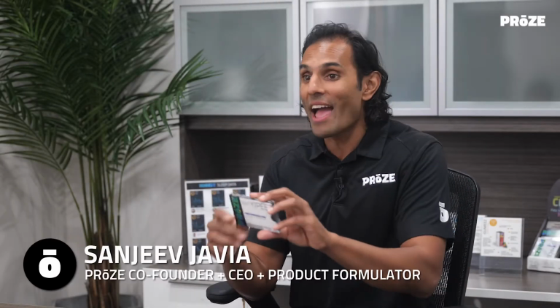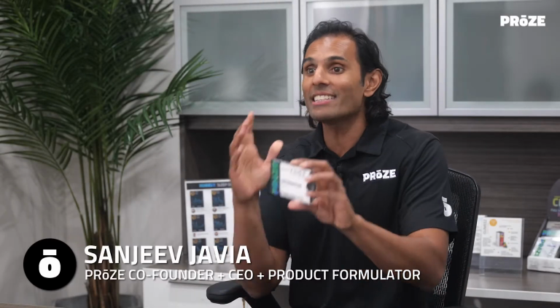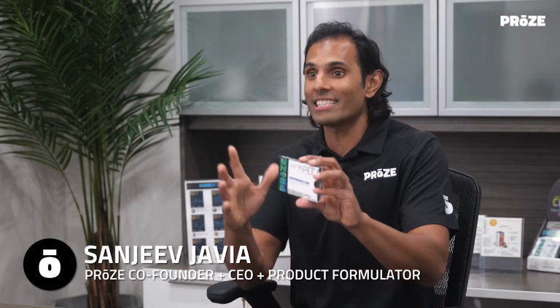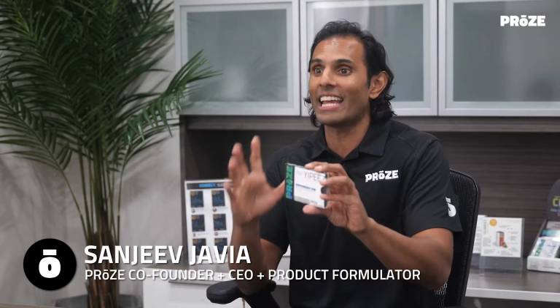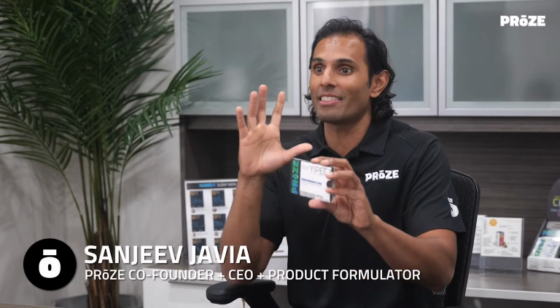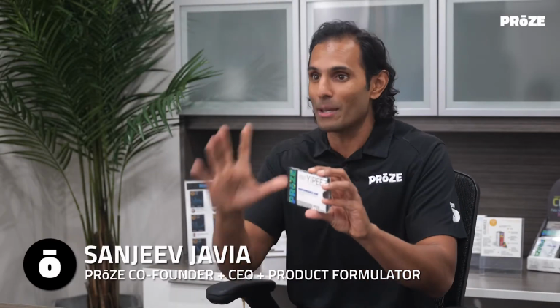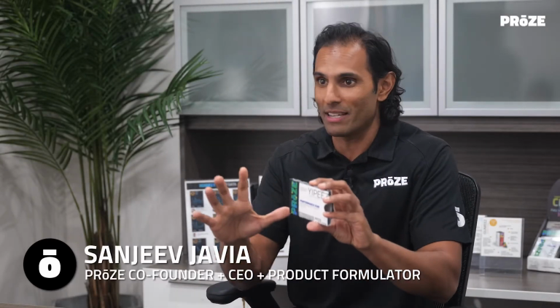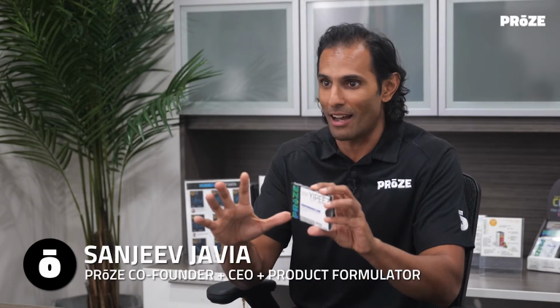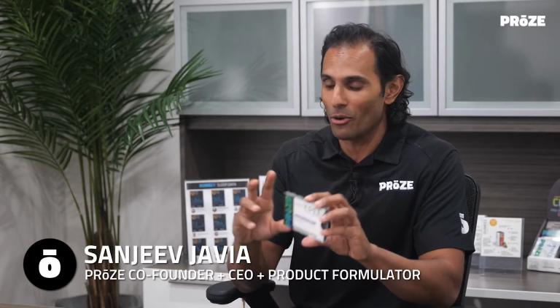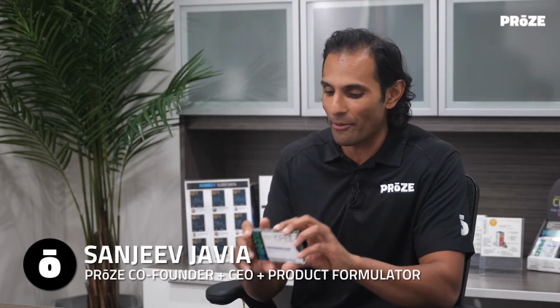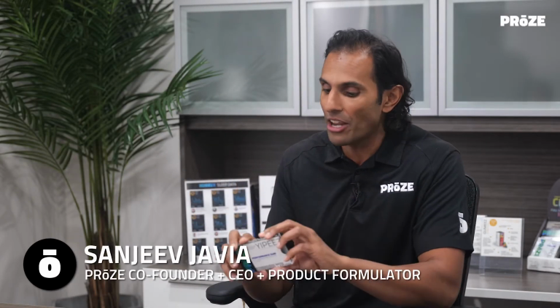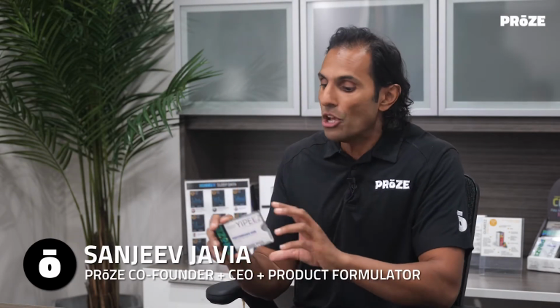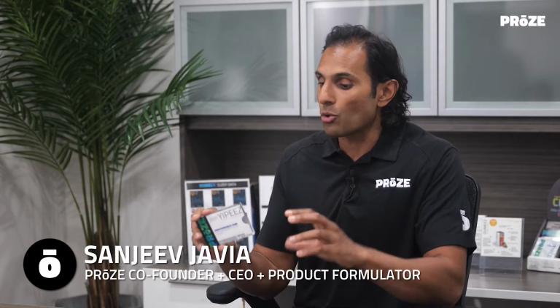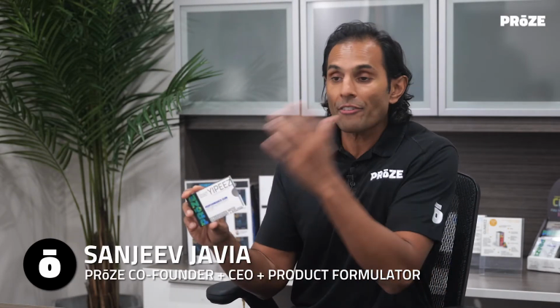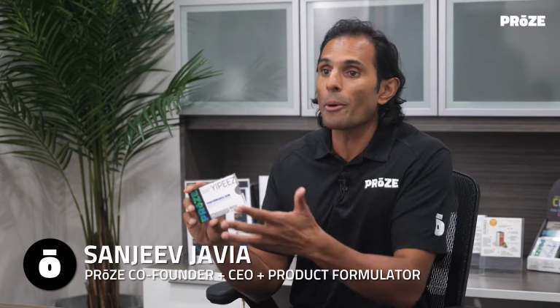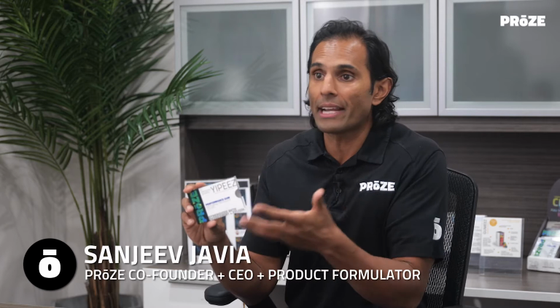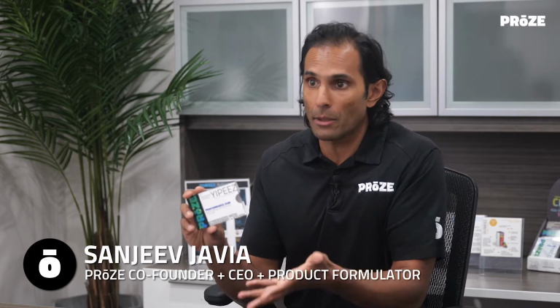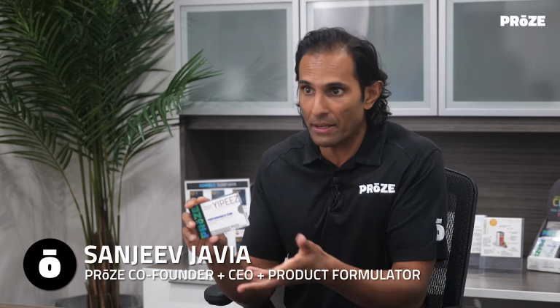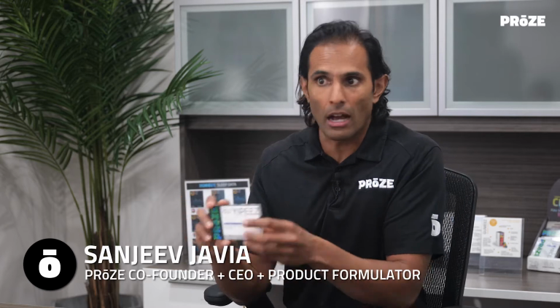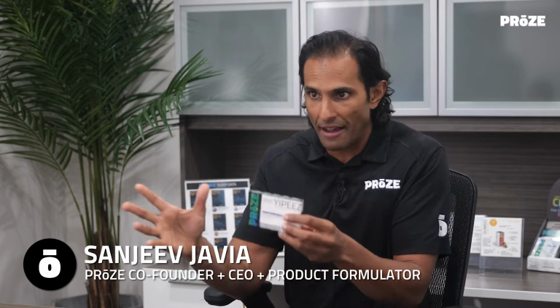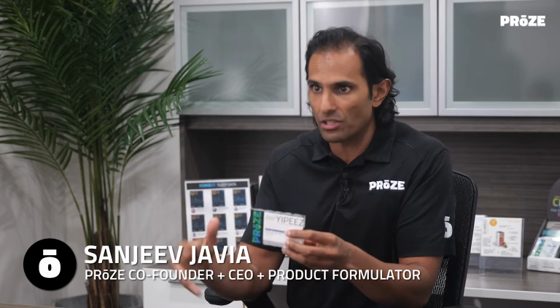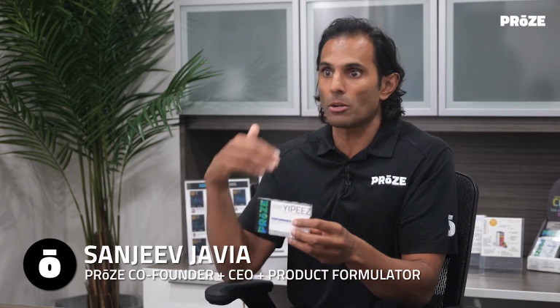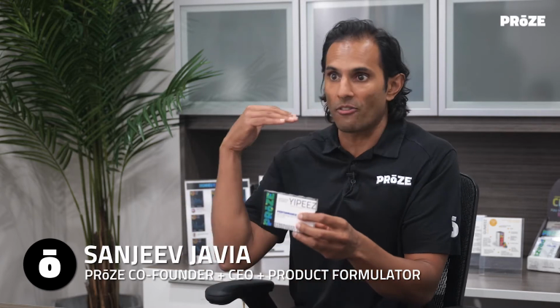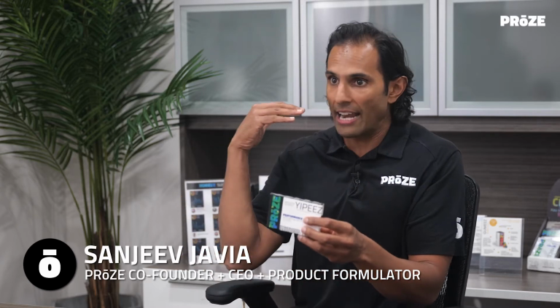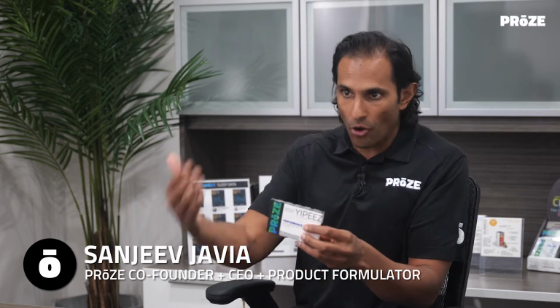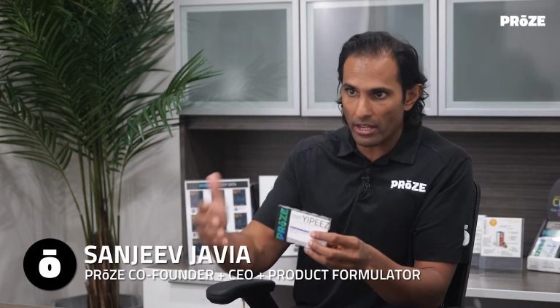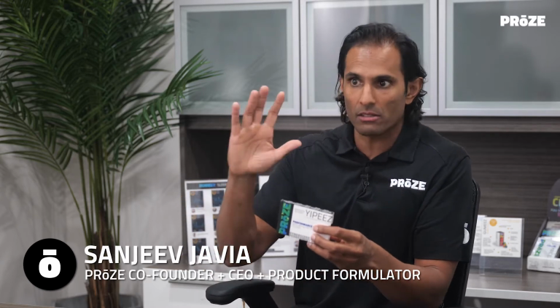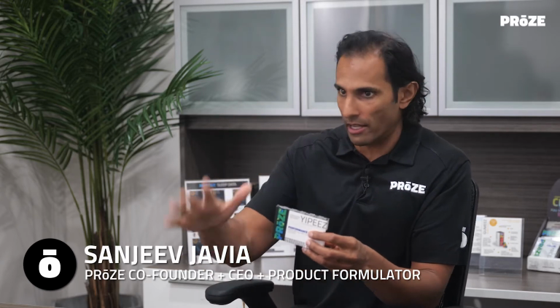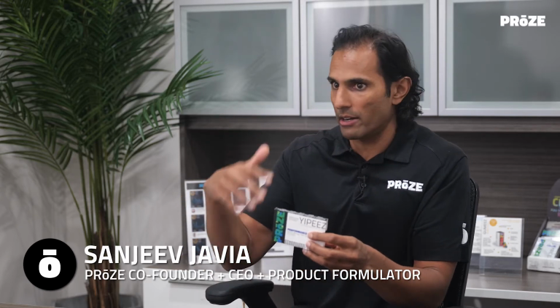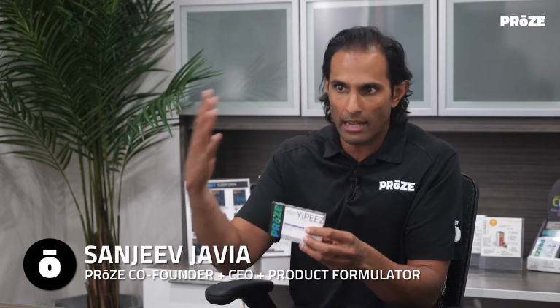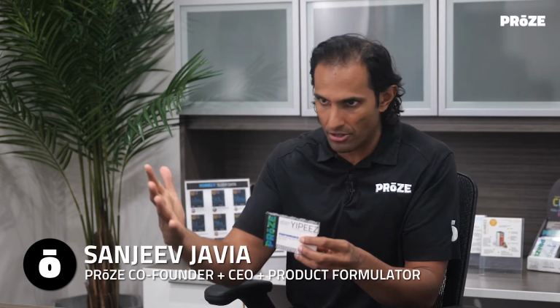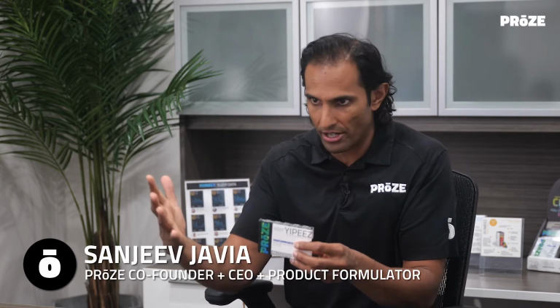Great question — when to take Yippee's Gum. So I formulated Yippee's Gum to provide focus, clarity, and concentration.